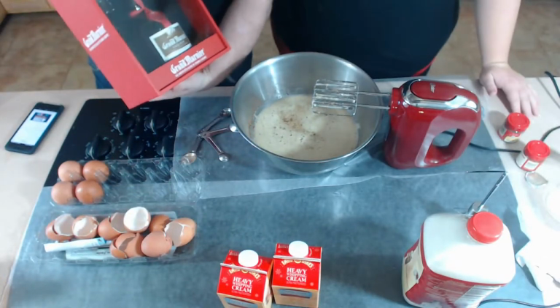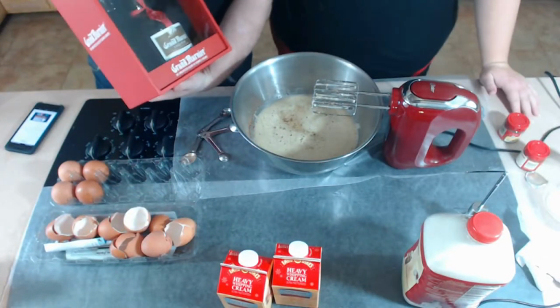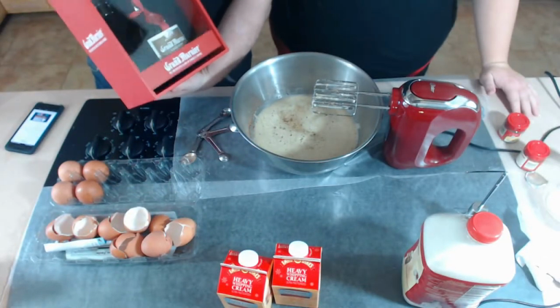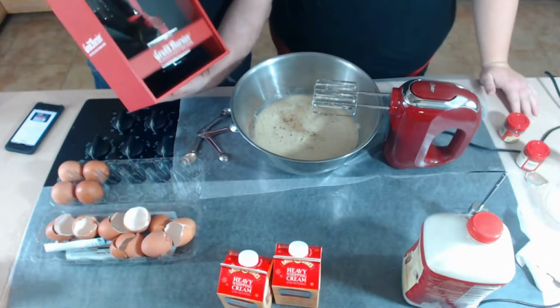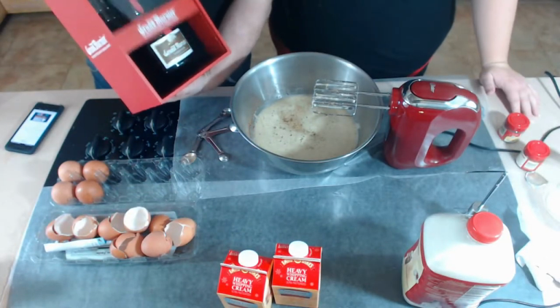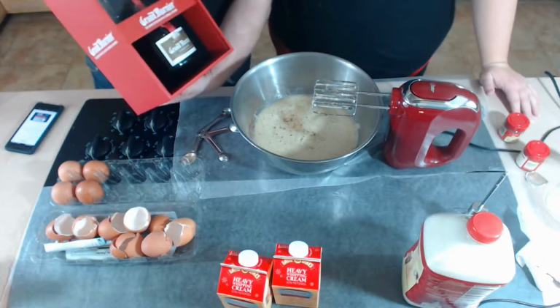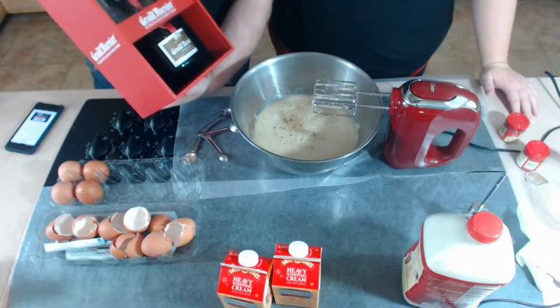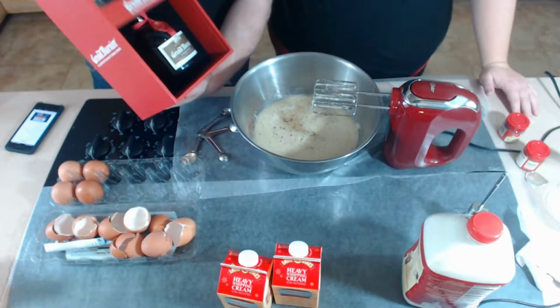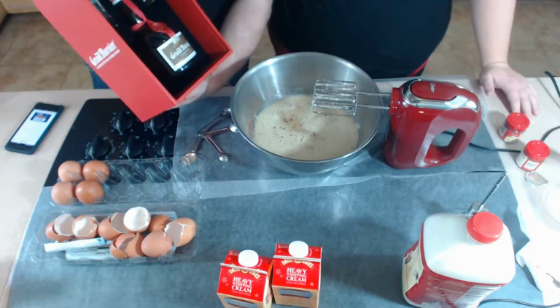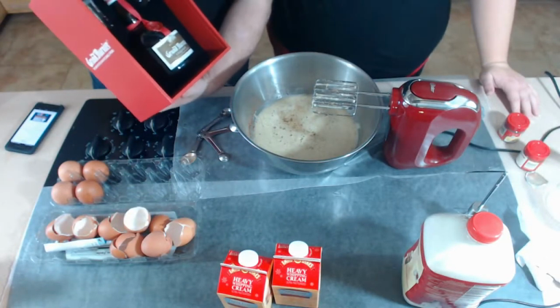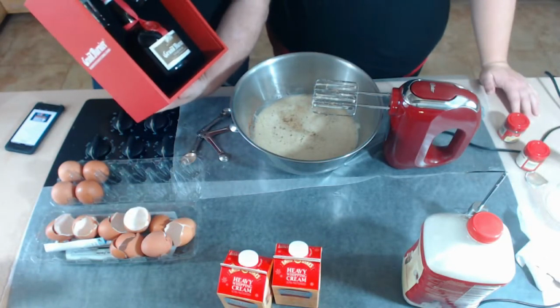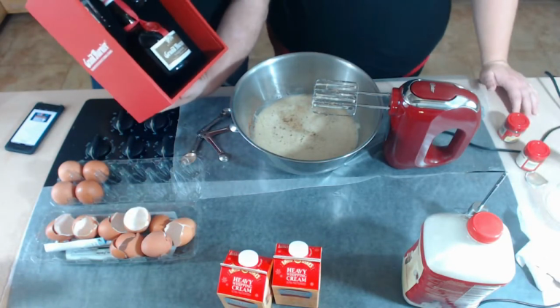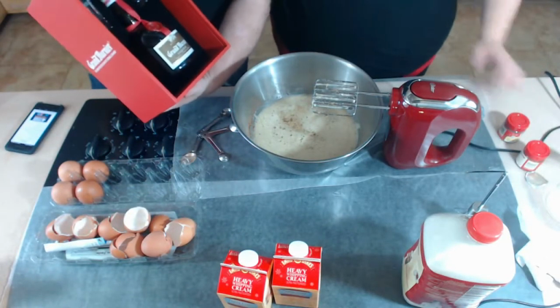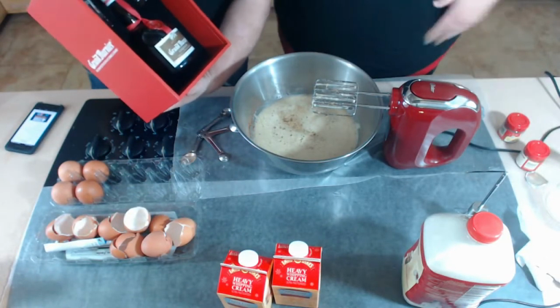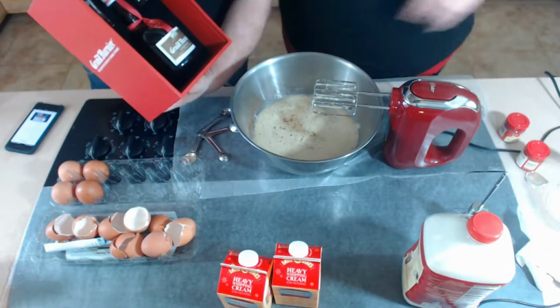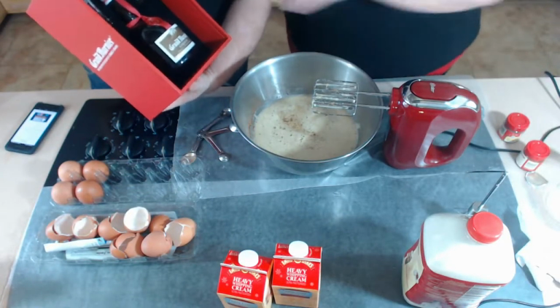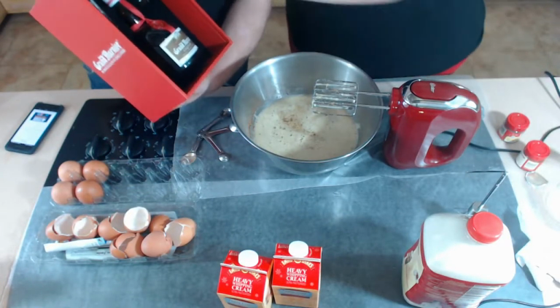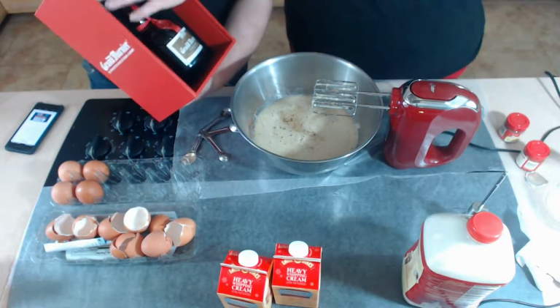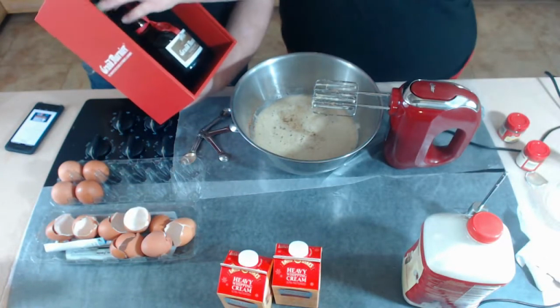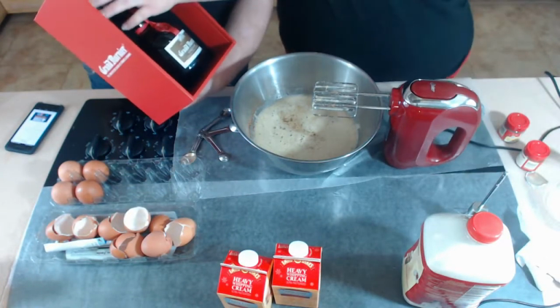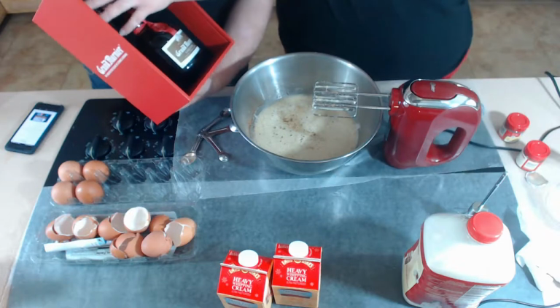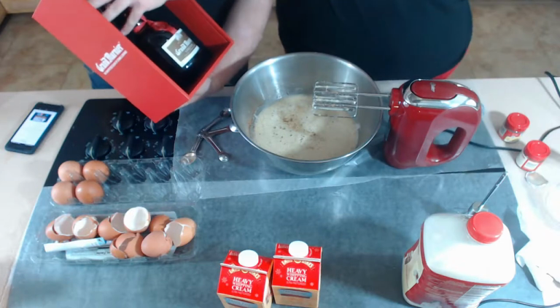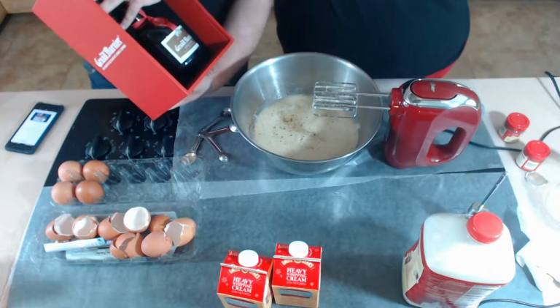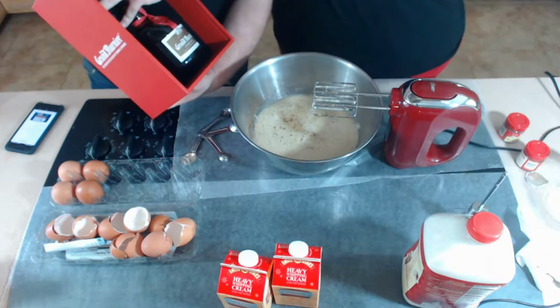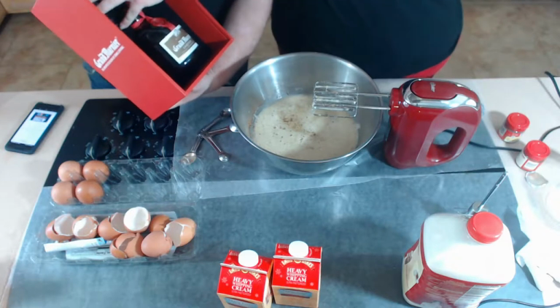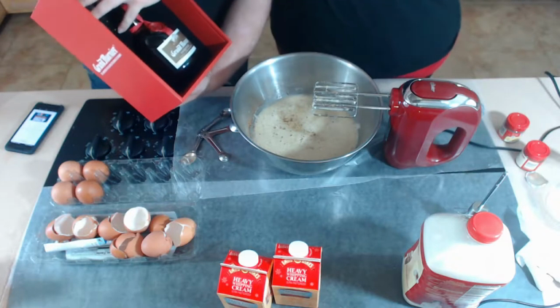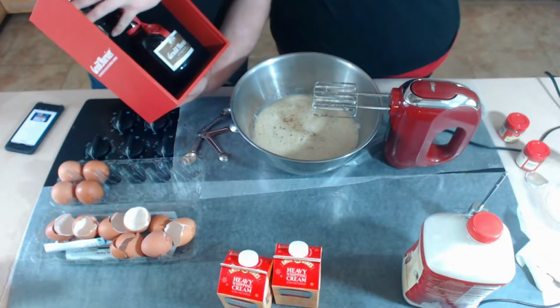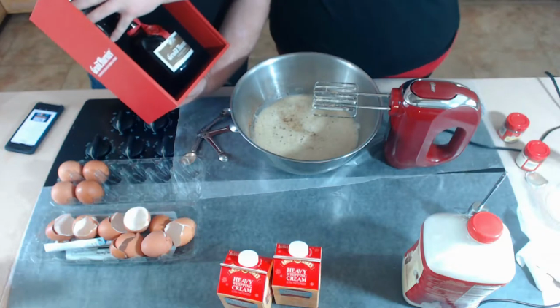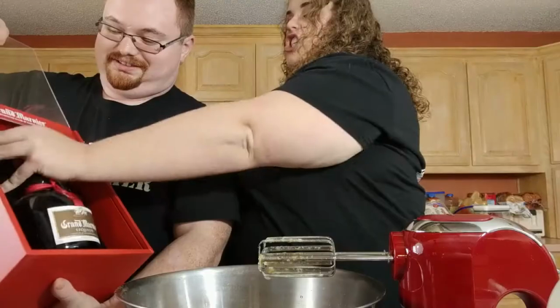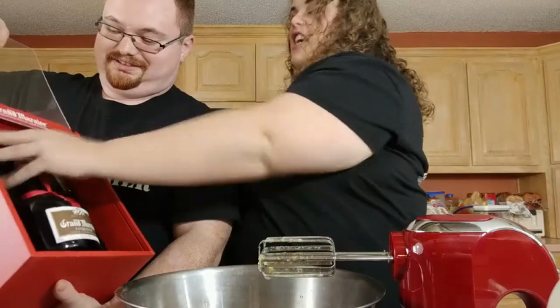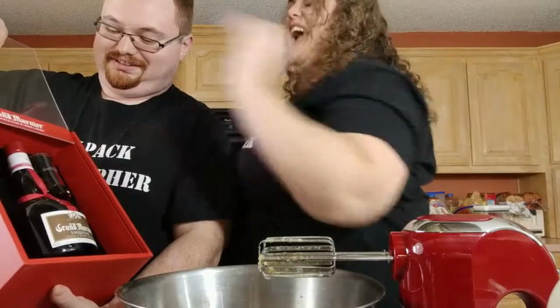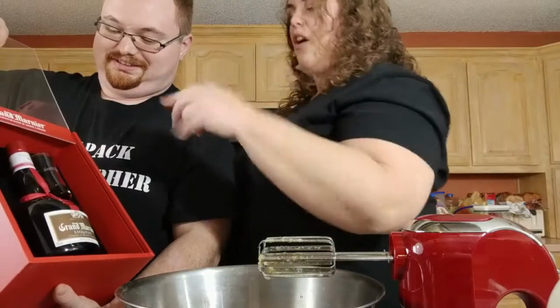I've never had Grand Marnier before today. Let me get that open — ow.